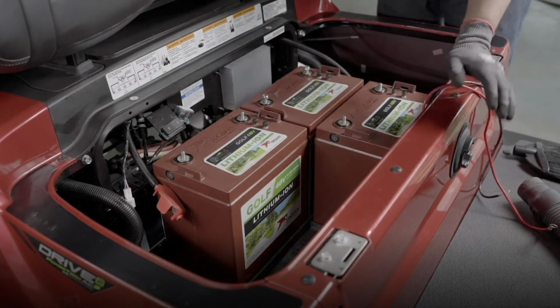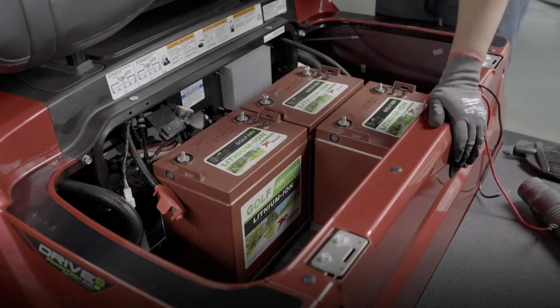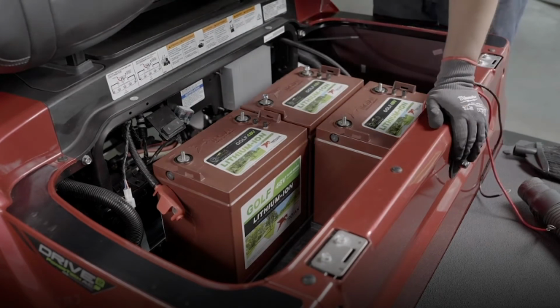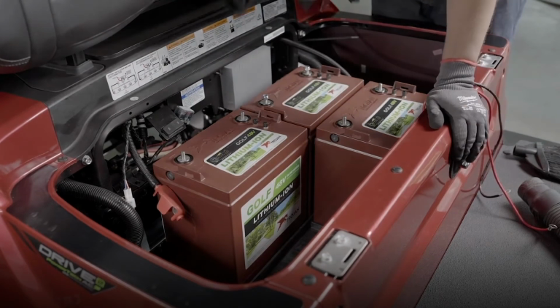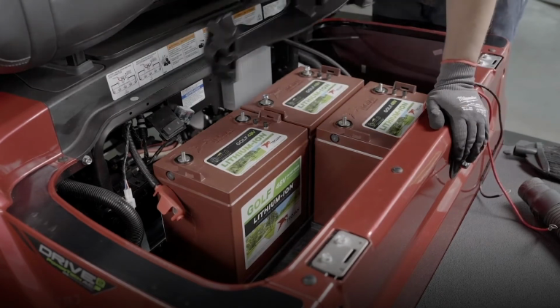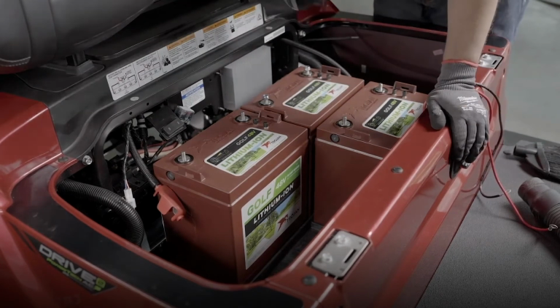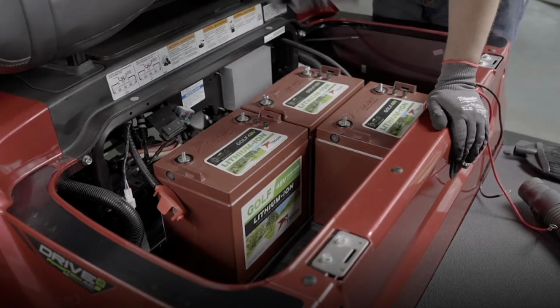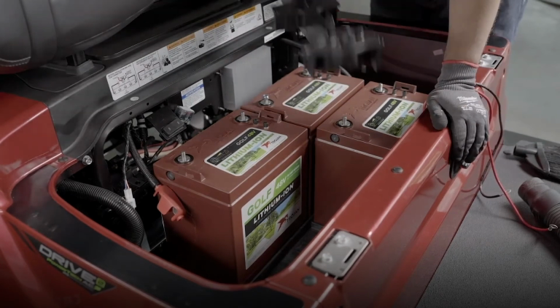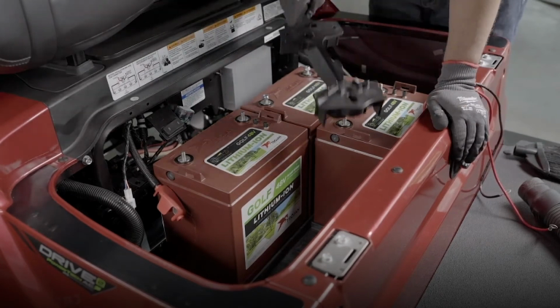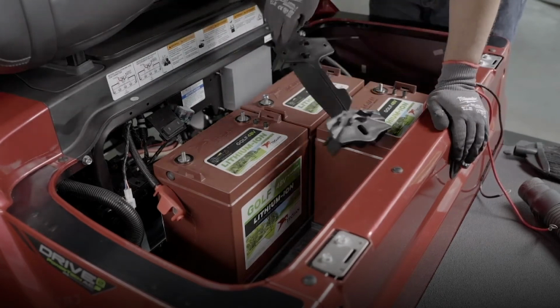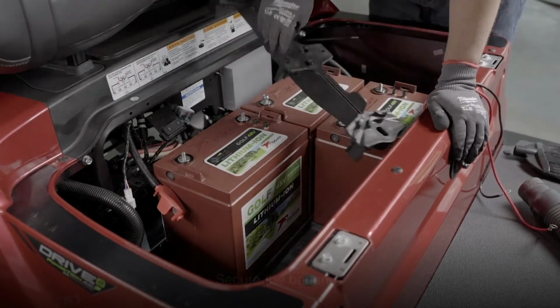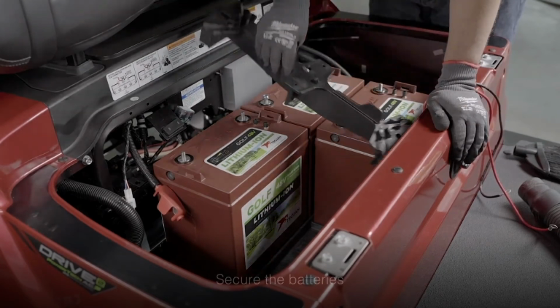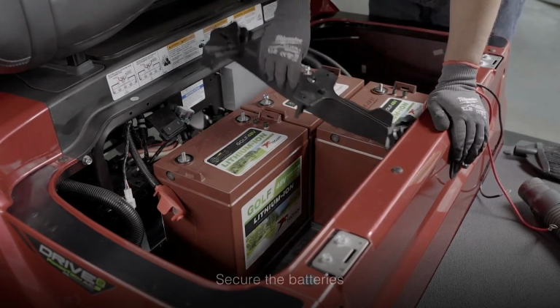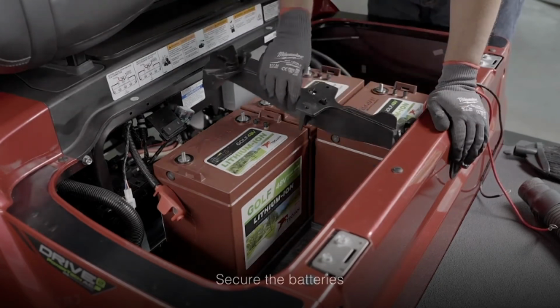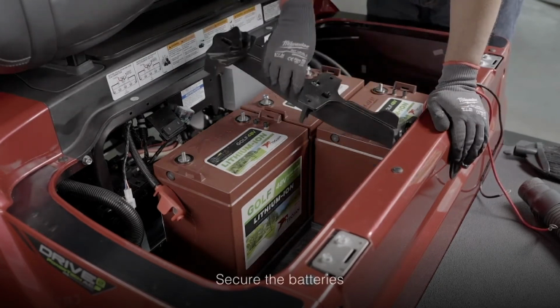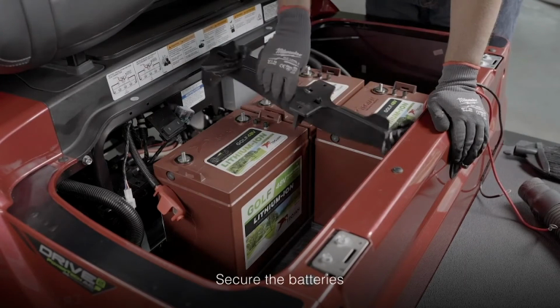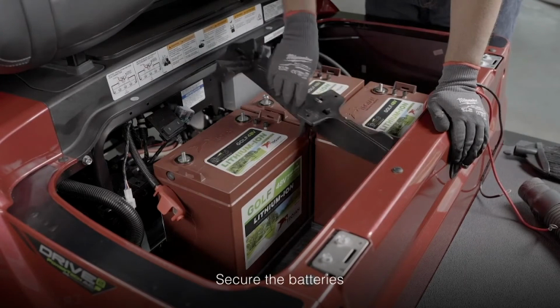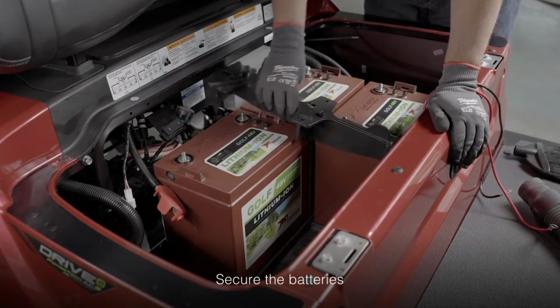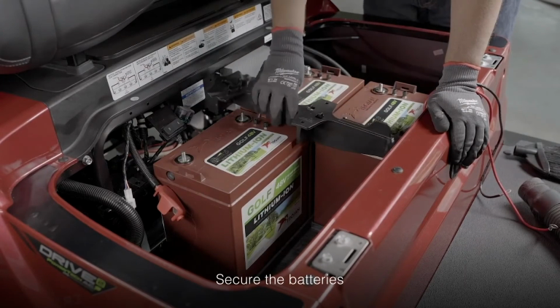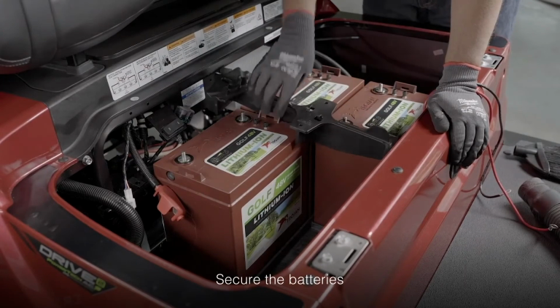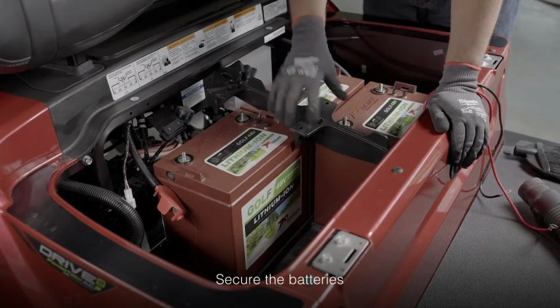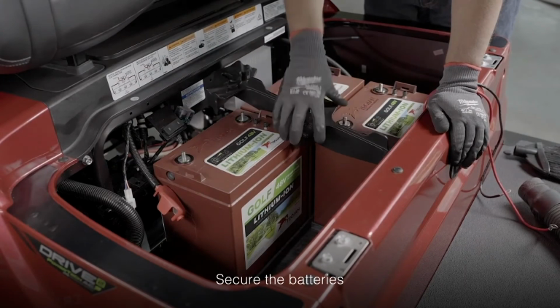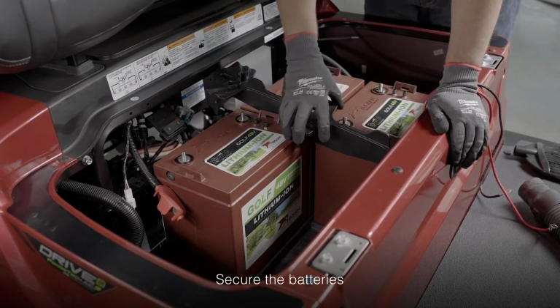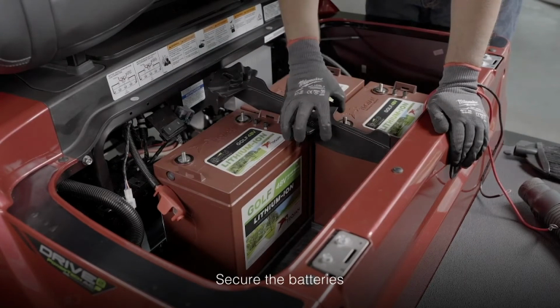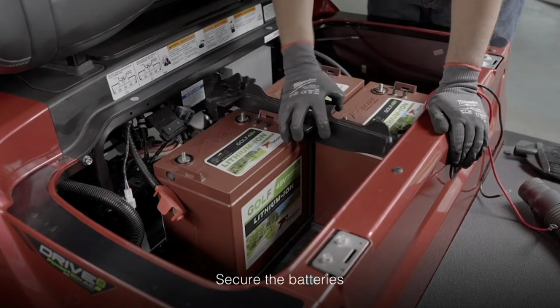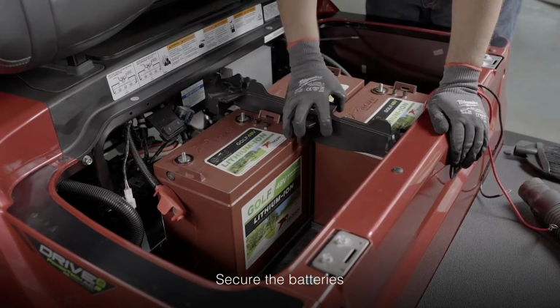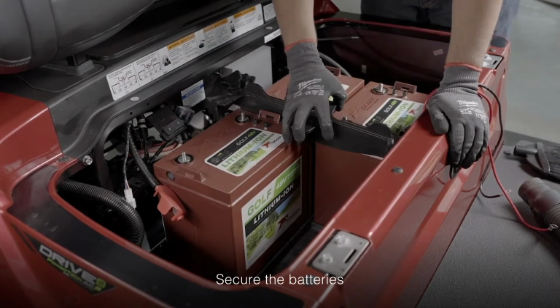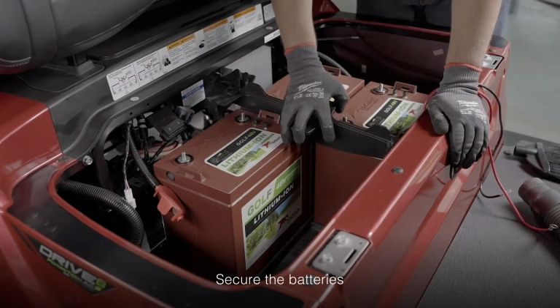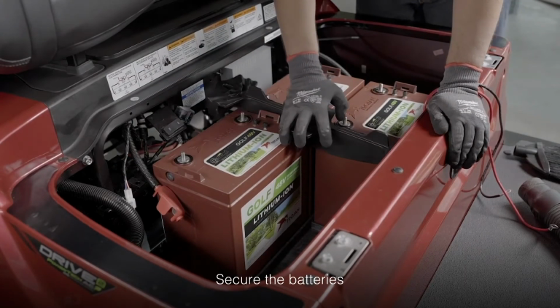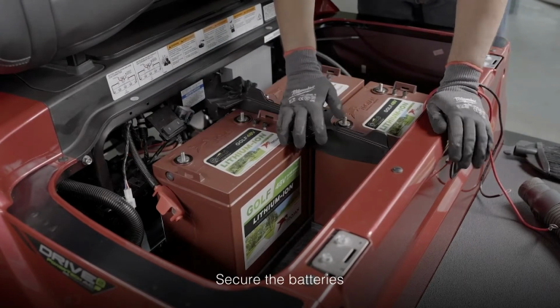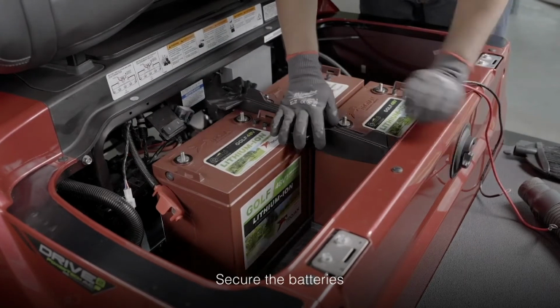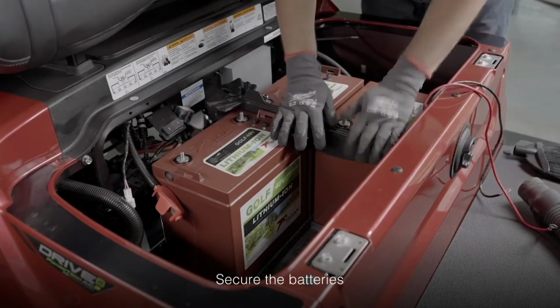Next, secure the batteries in place with the battery hold-downs using the non-conductive ratchet.